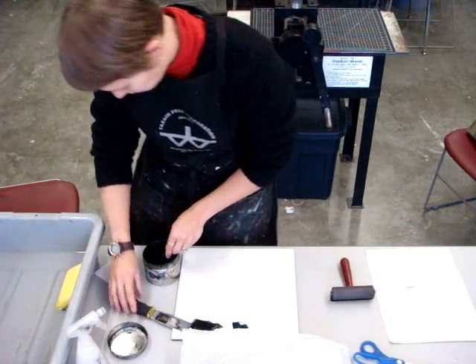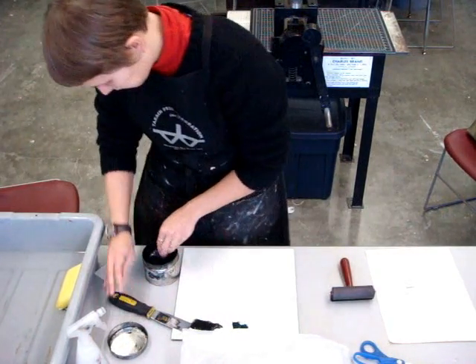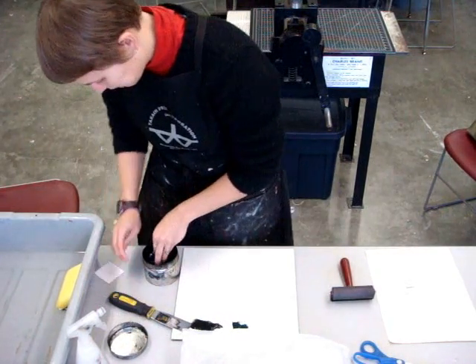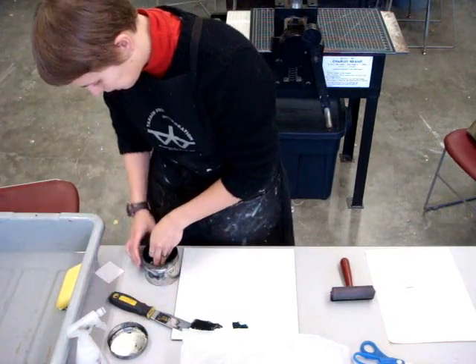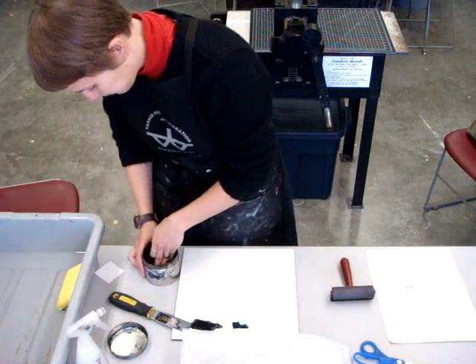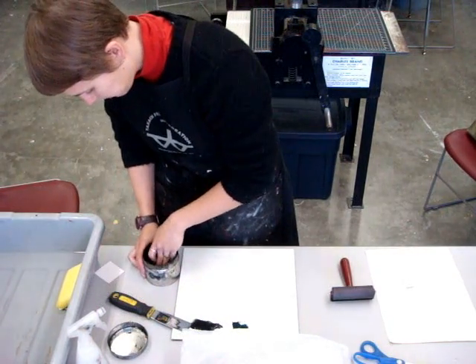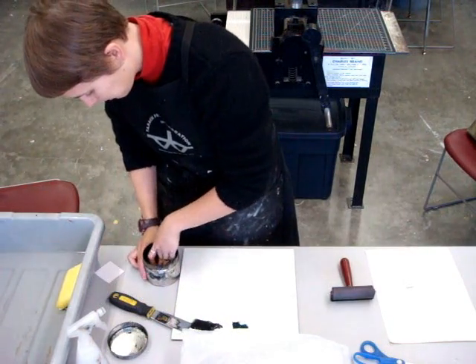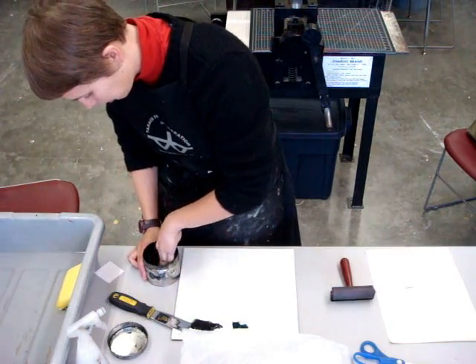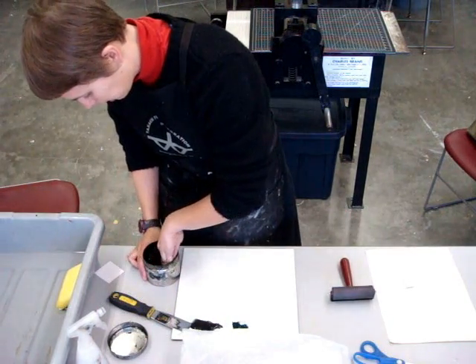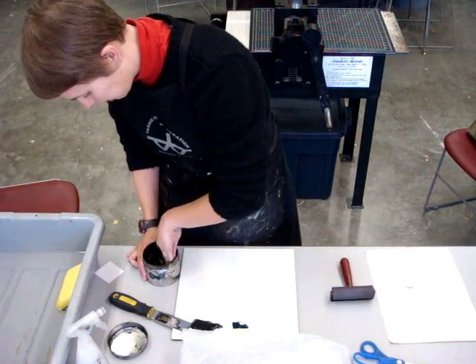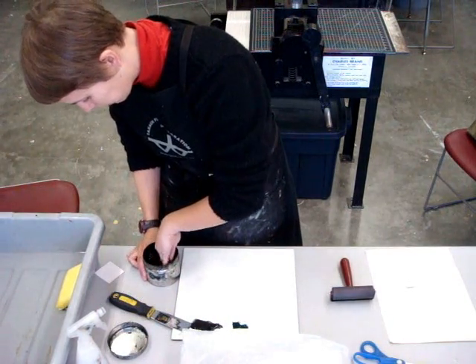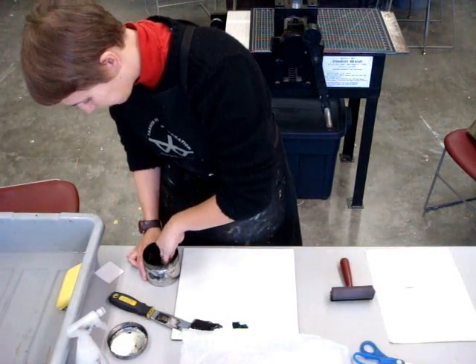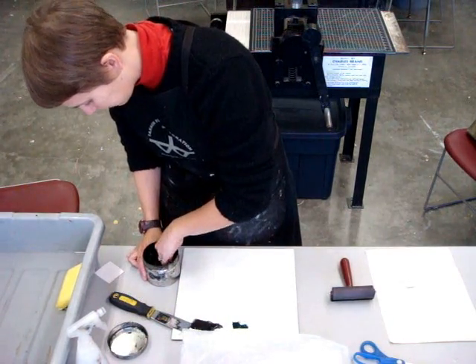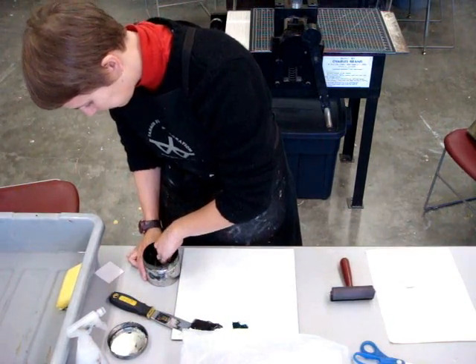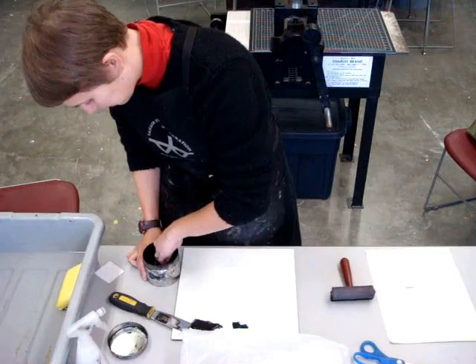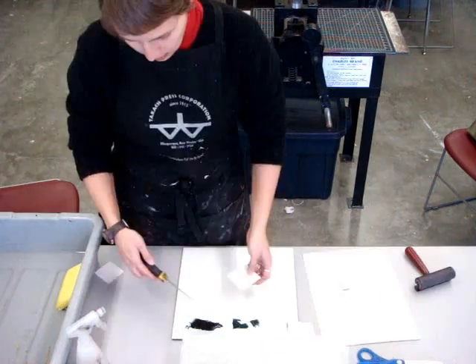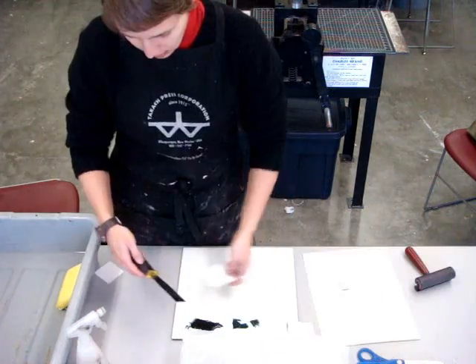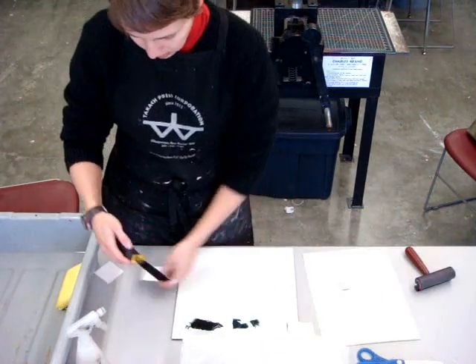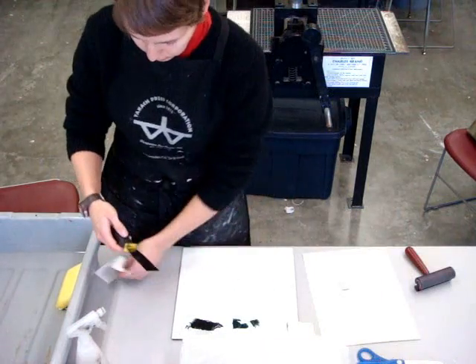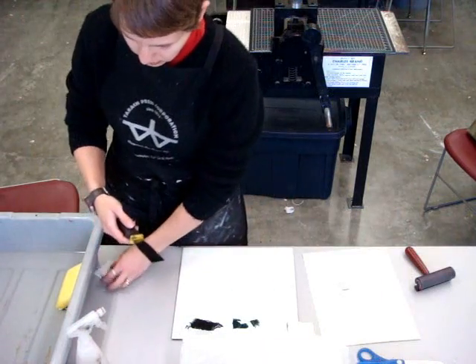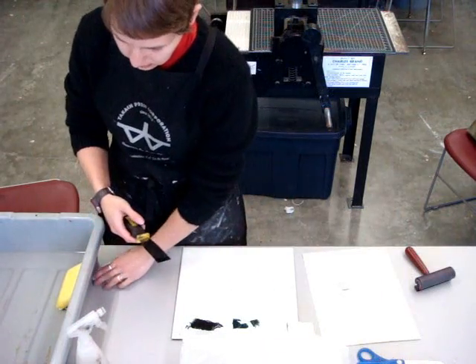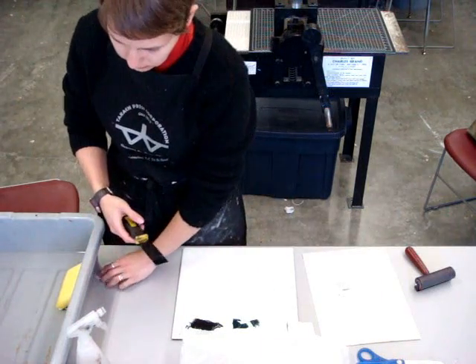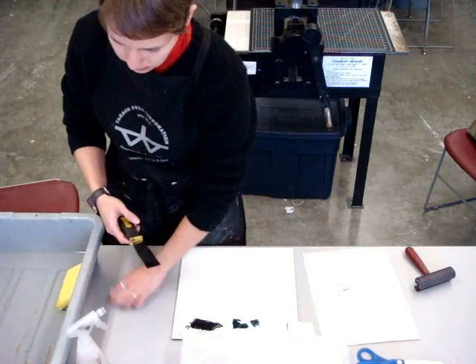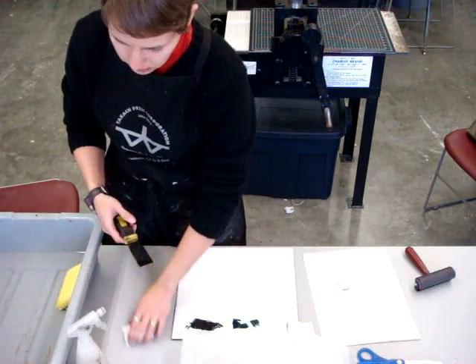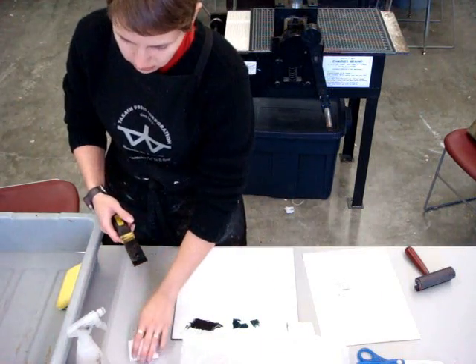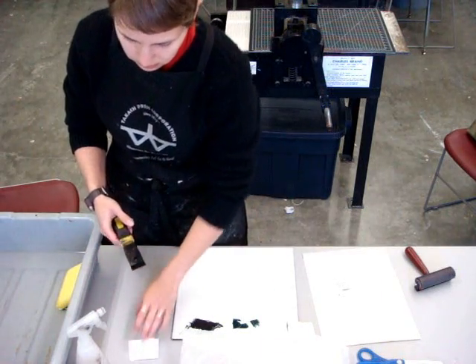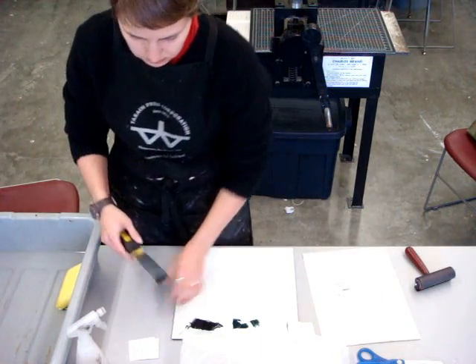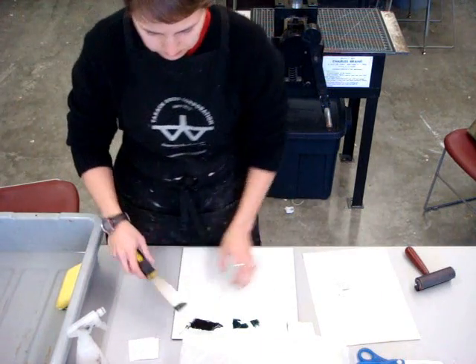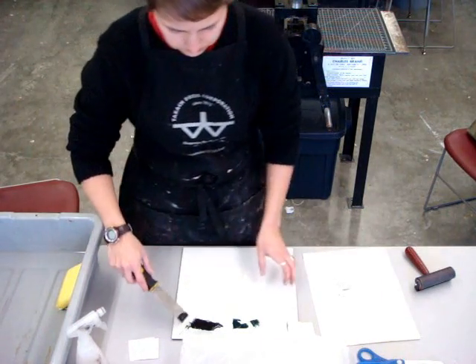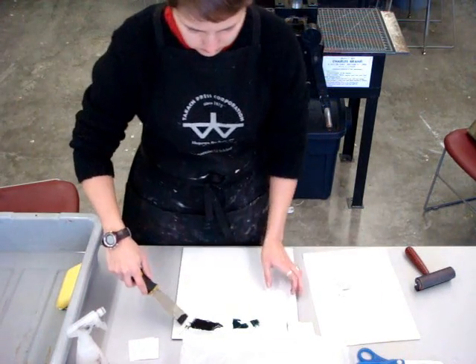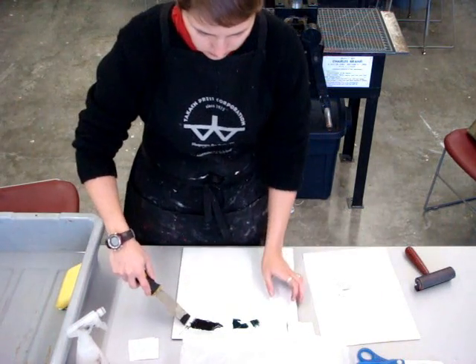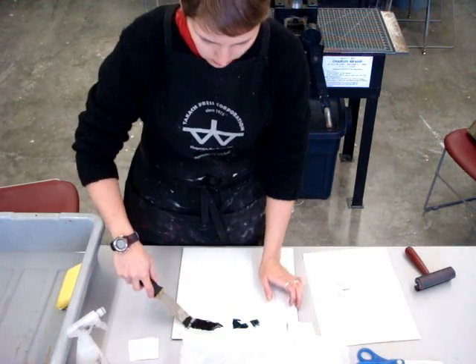Also, when you start rolling up the plate, make sure that your brayer does not have too much ink on it.